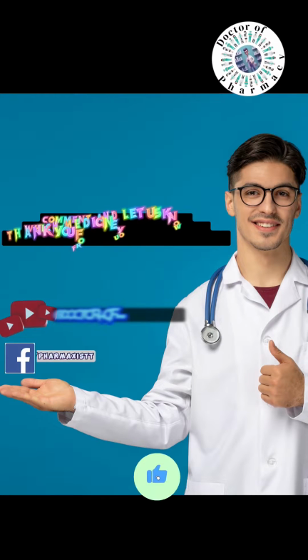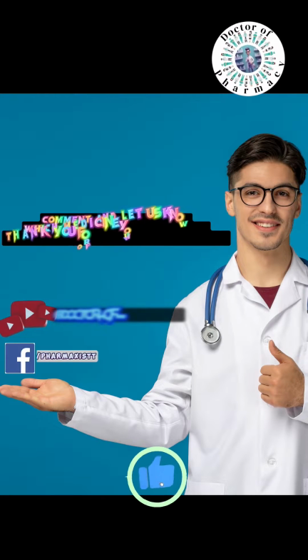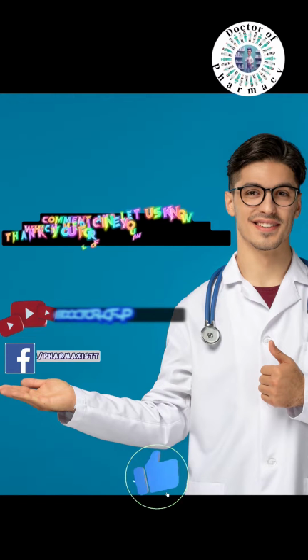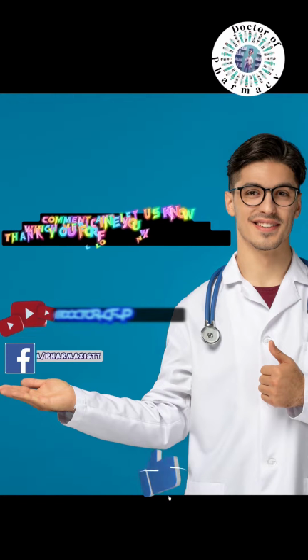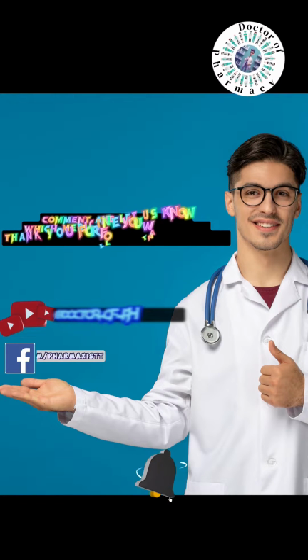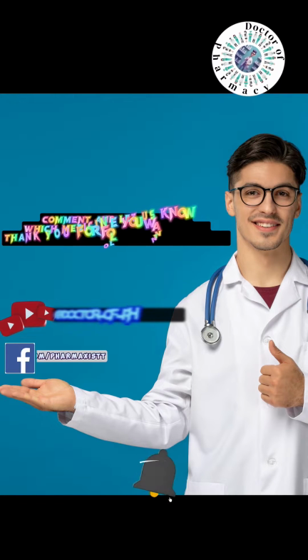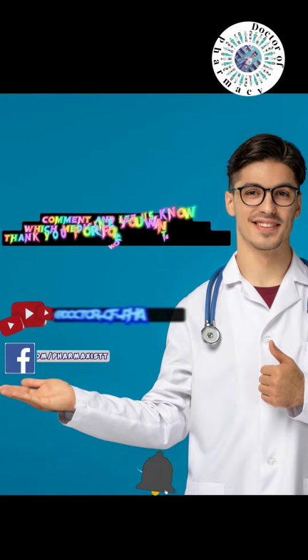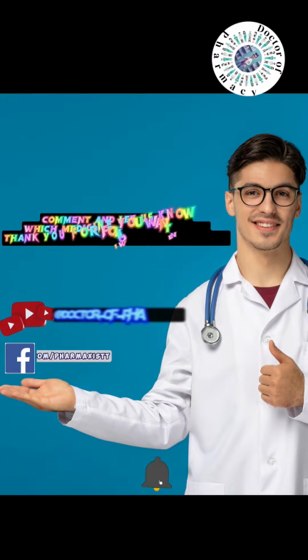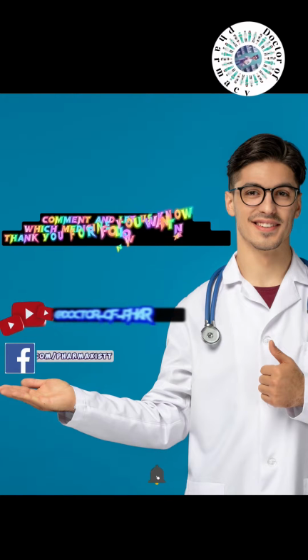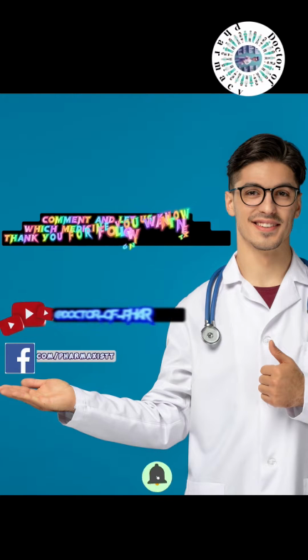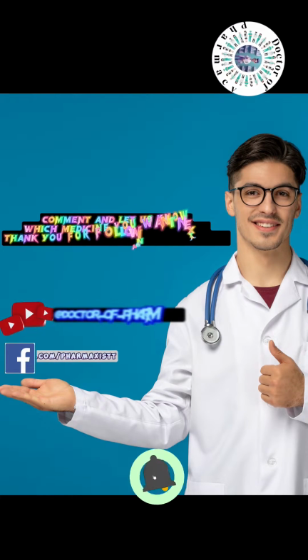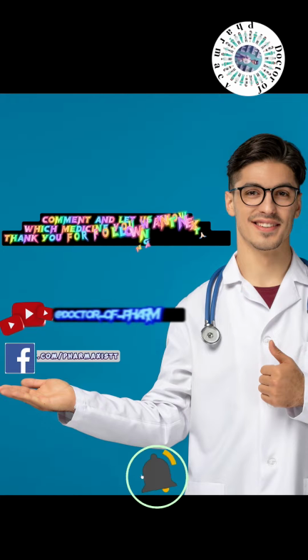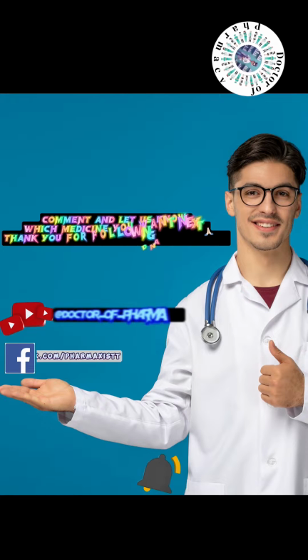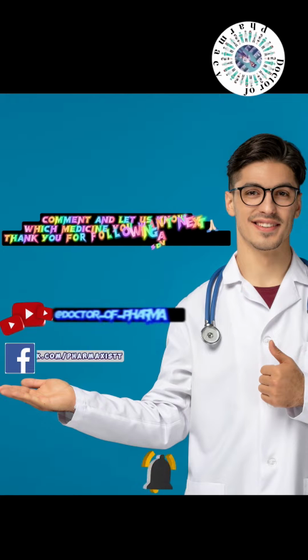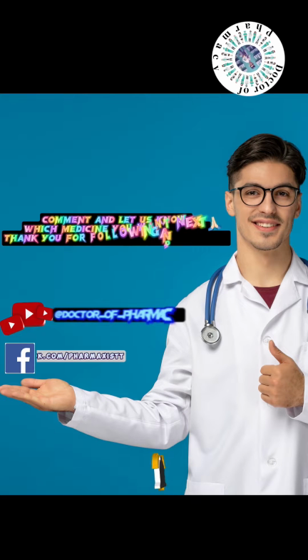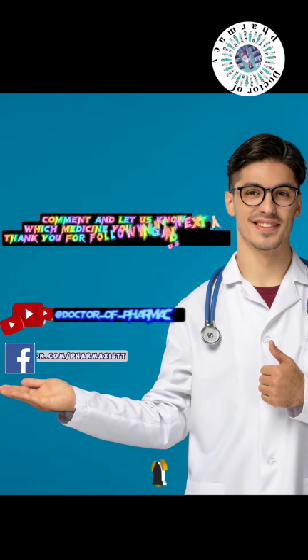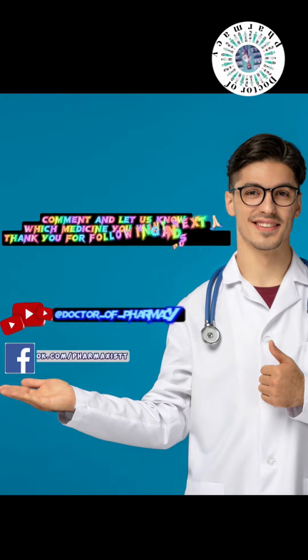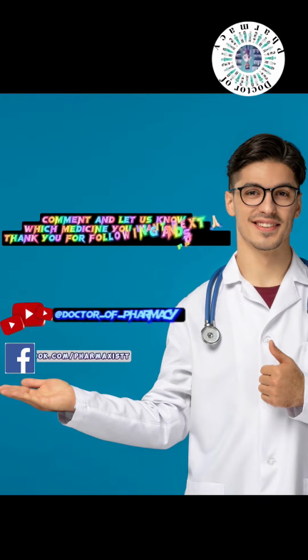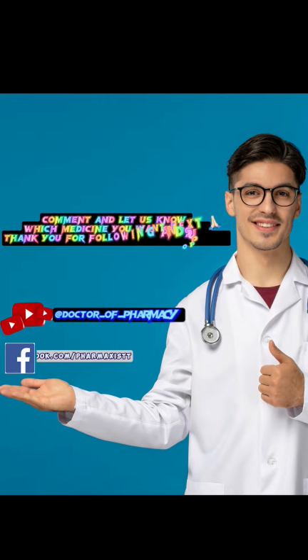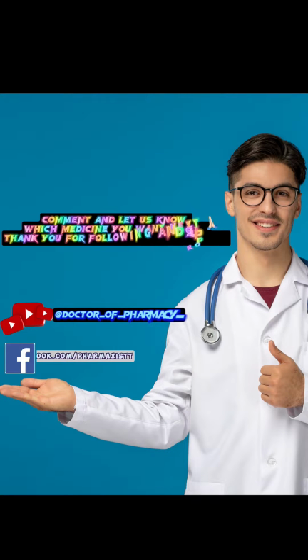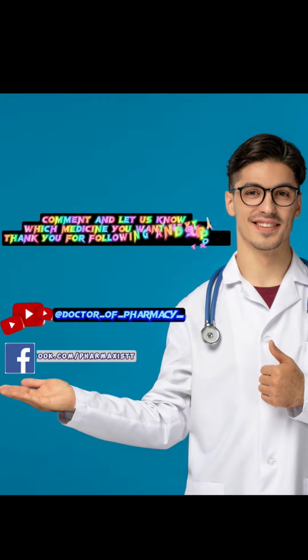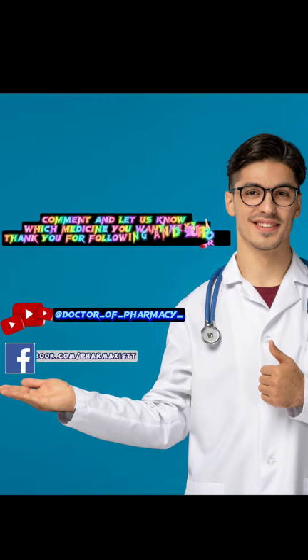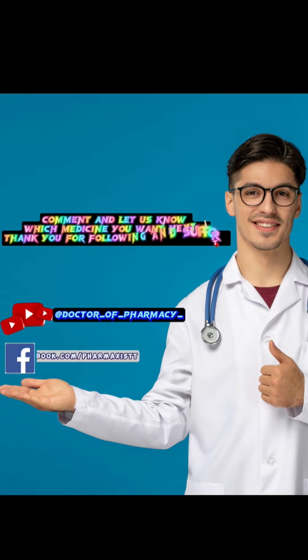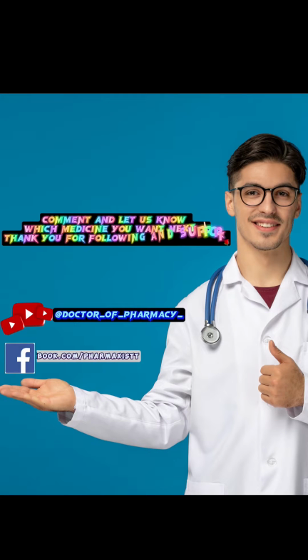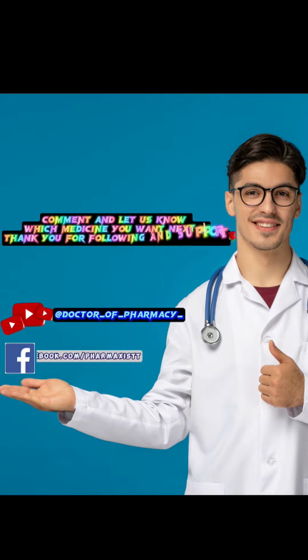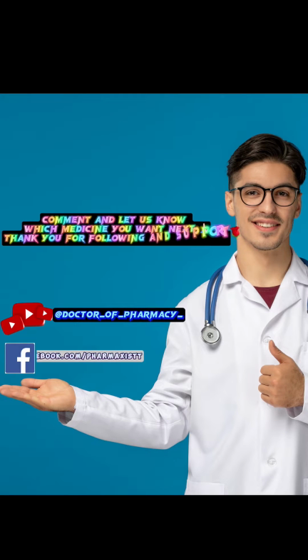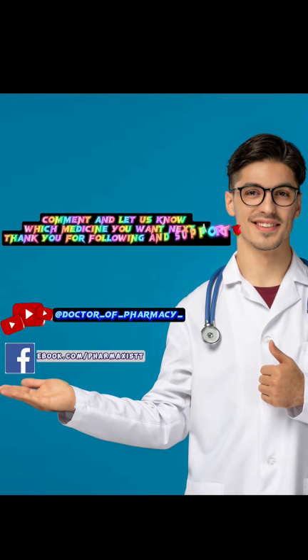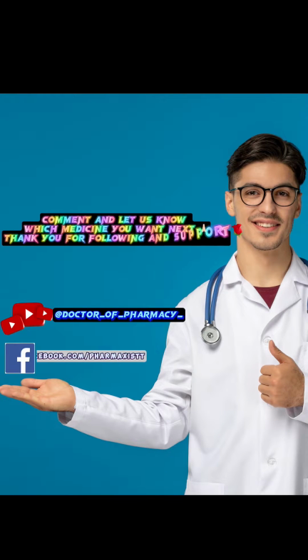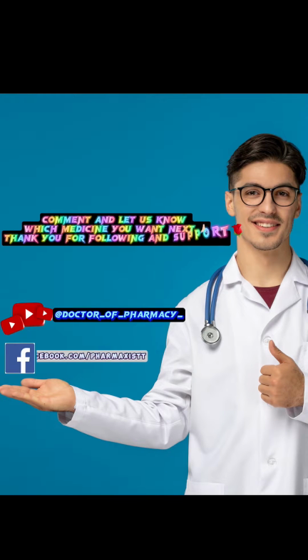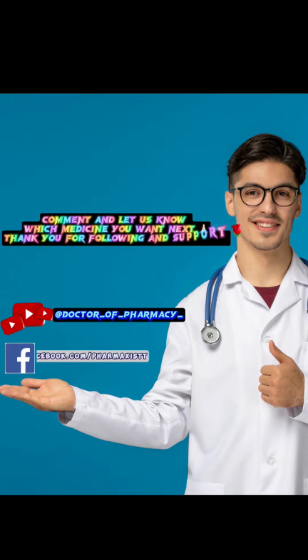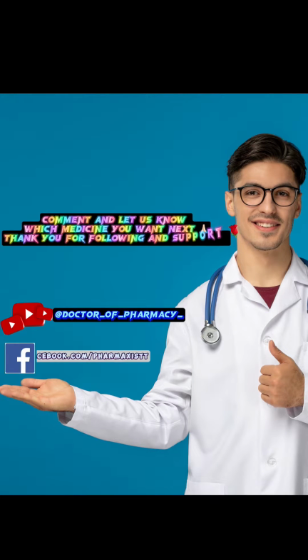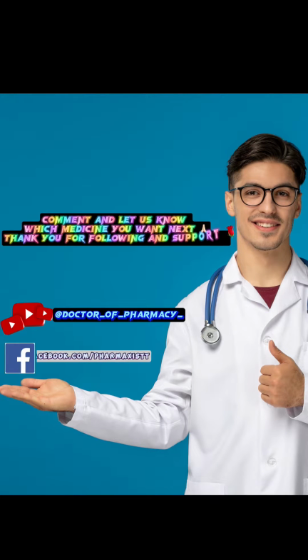Thank you for following and support. Episode 10.